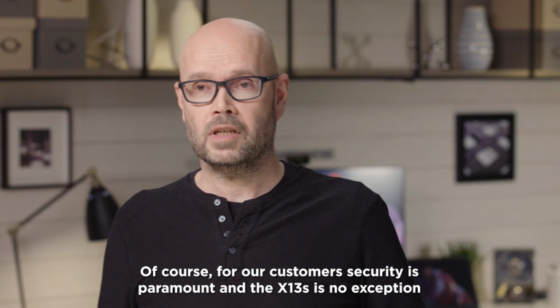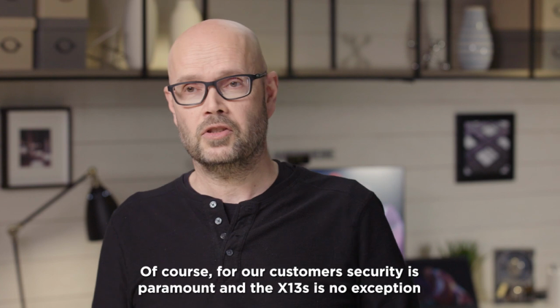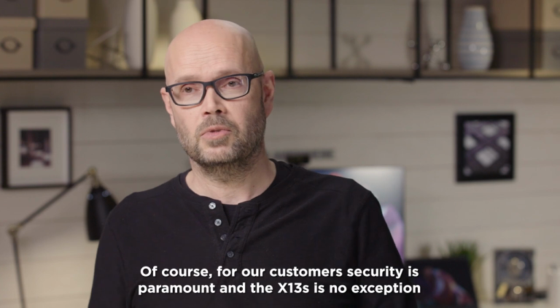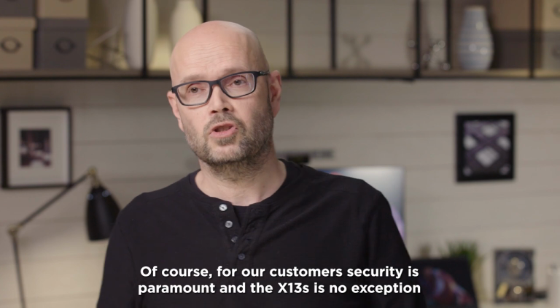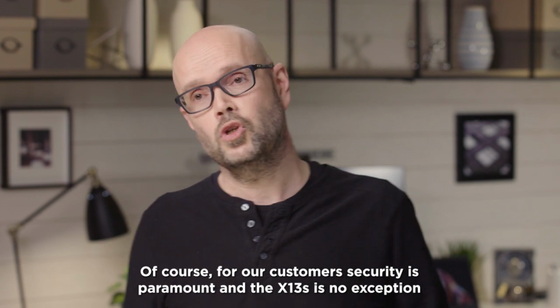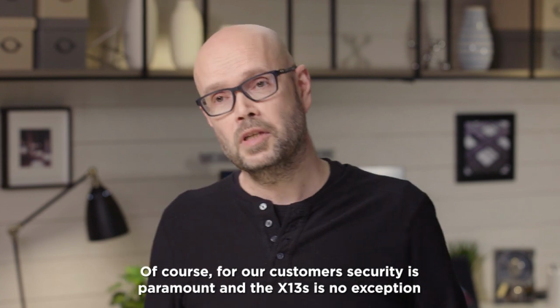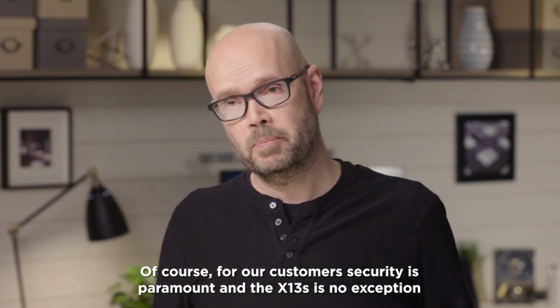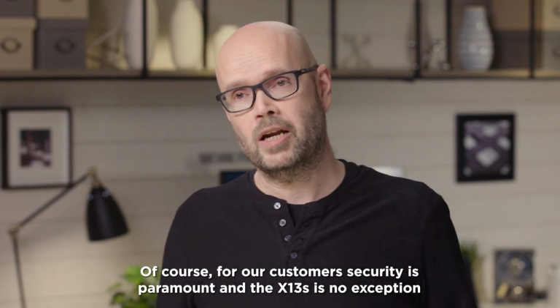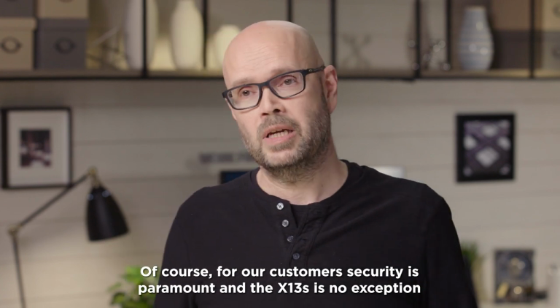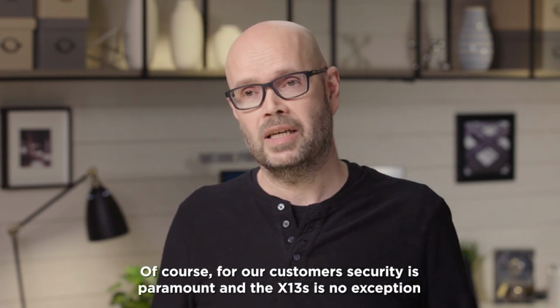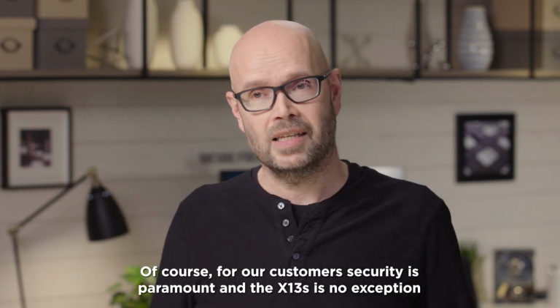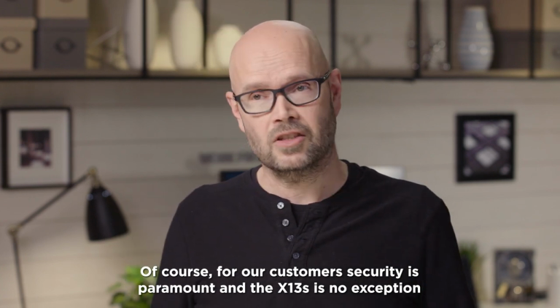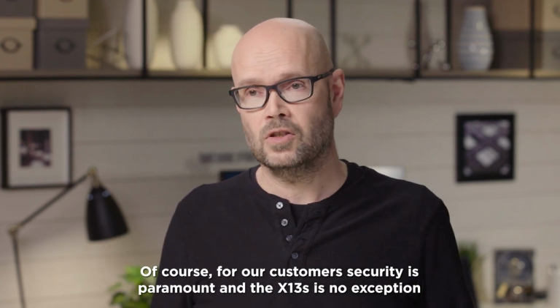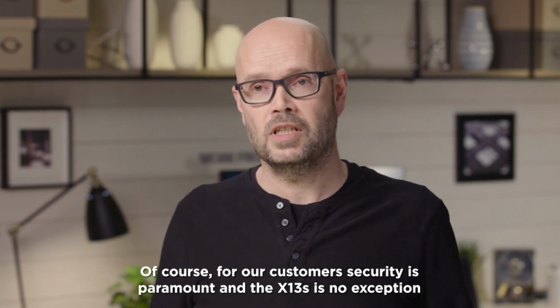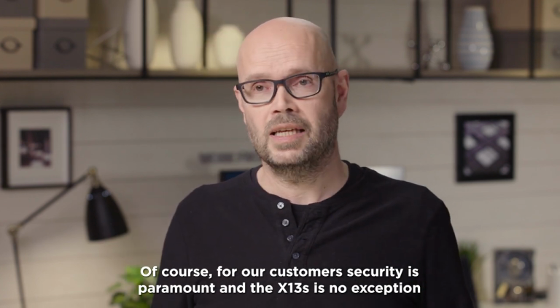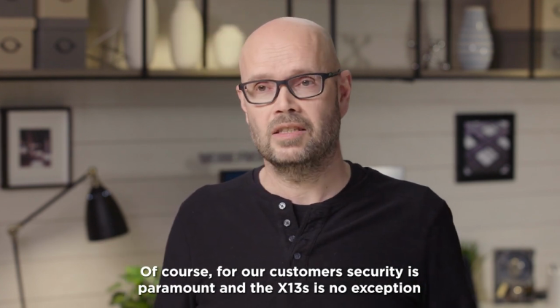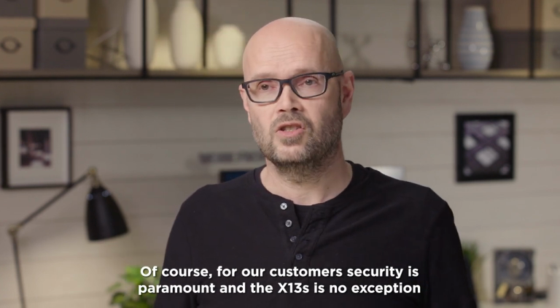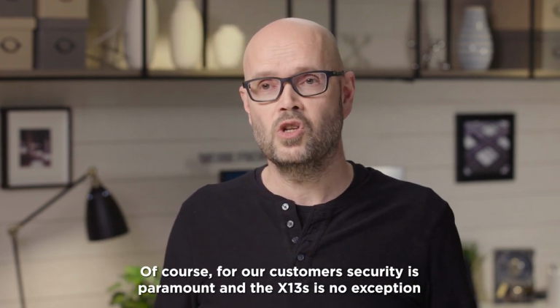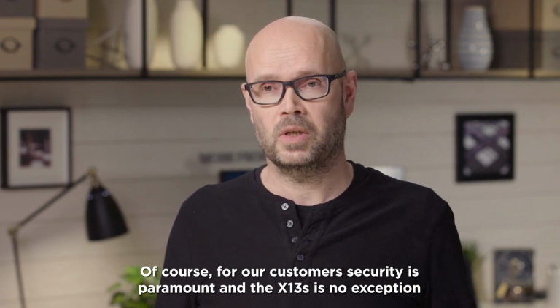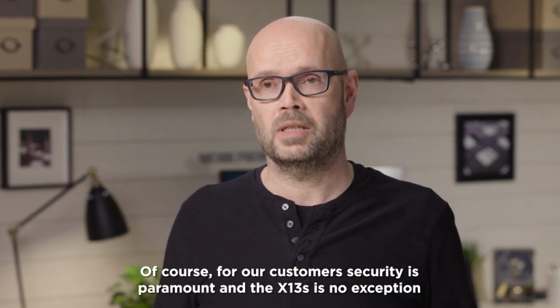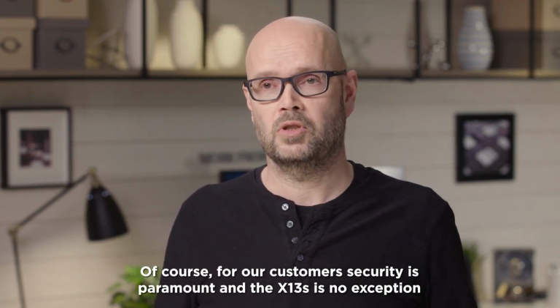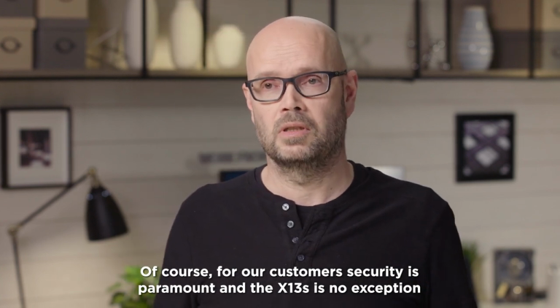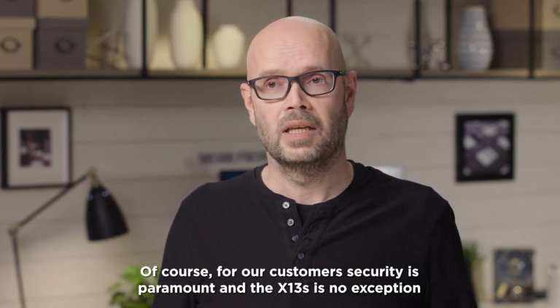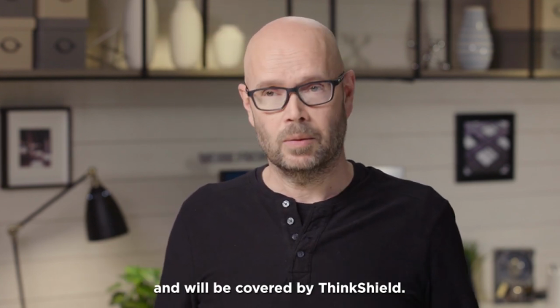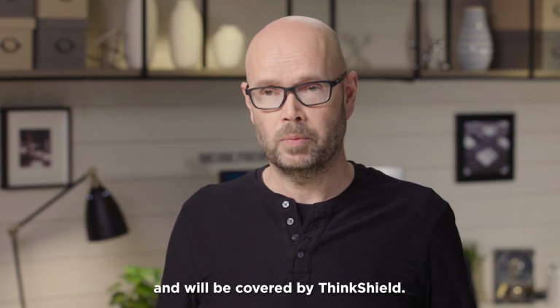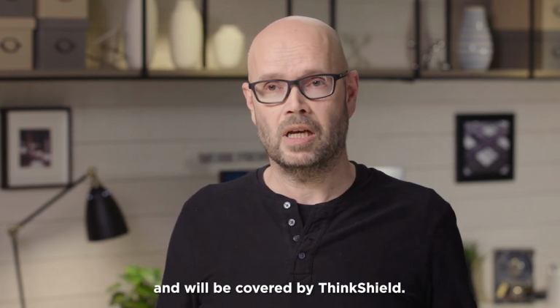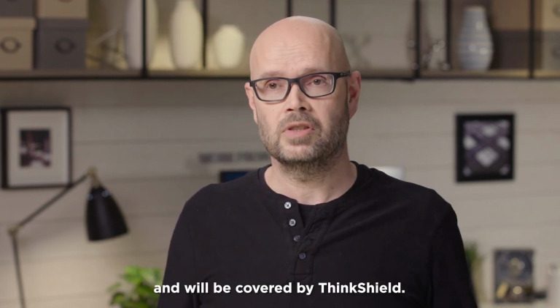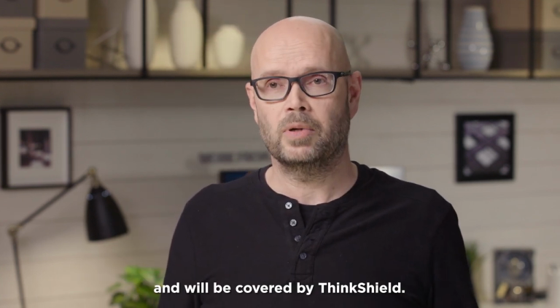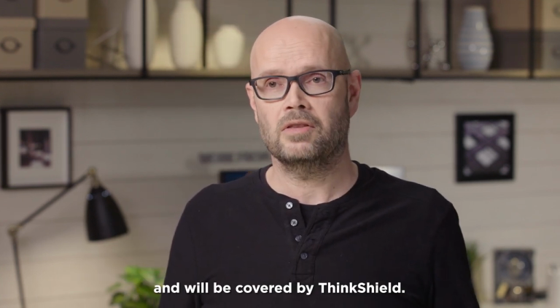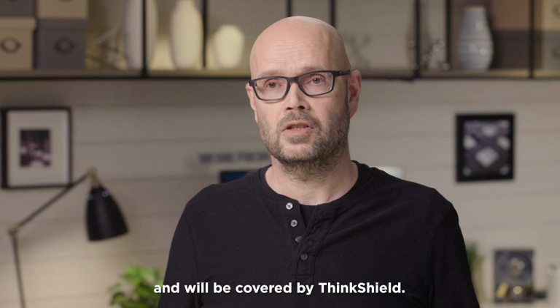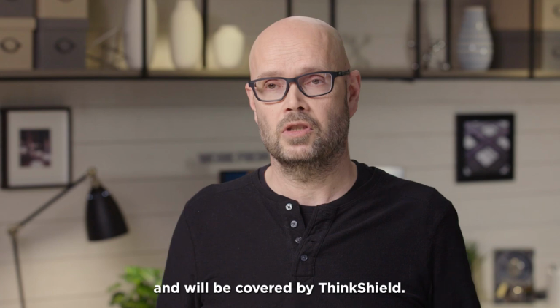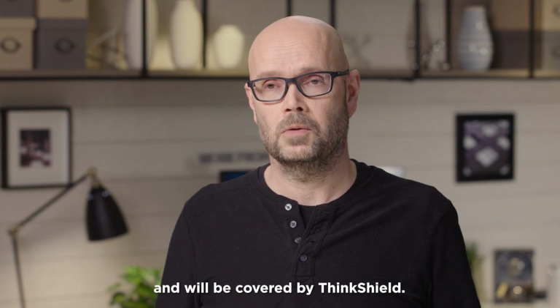Of course, for our customers, security is paramount and the X13s is no exception — it will be covered by ThinkShield.